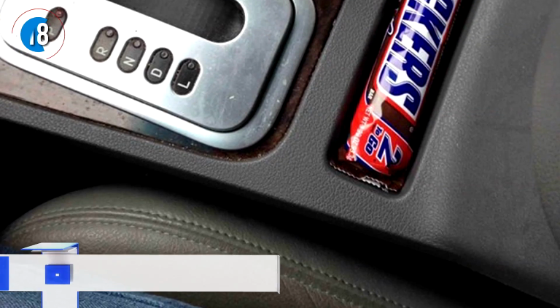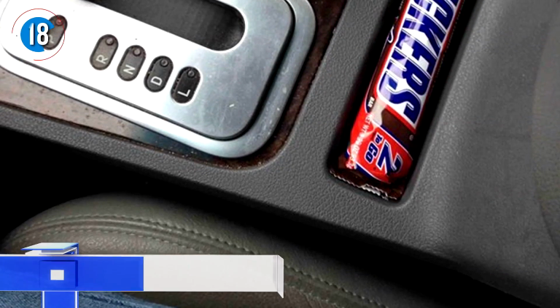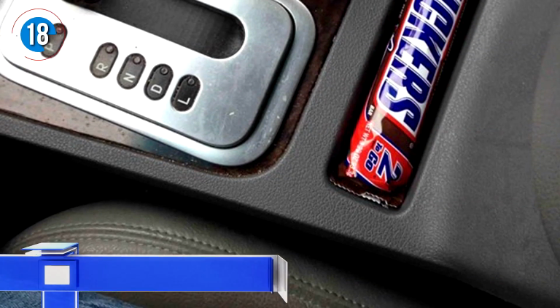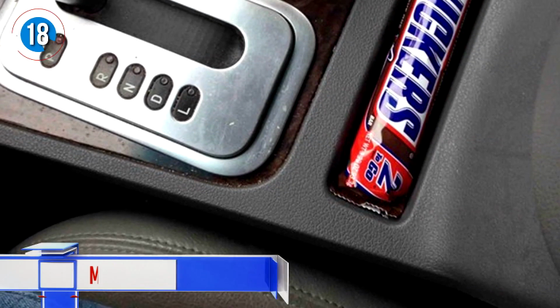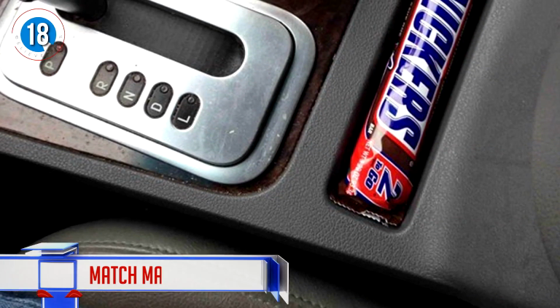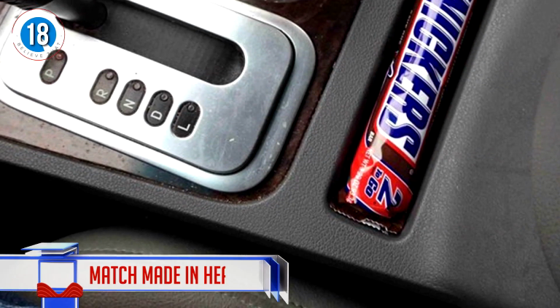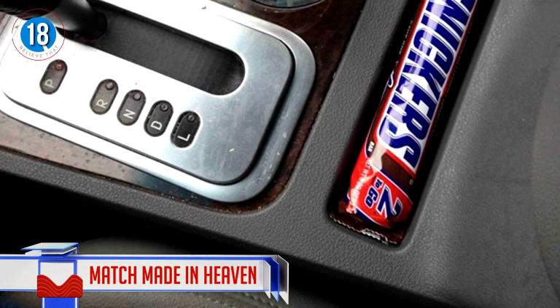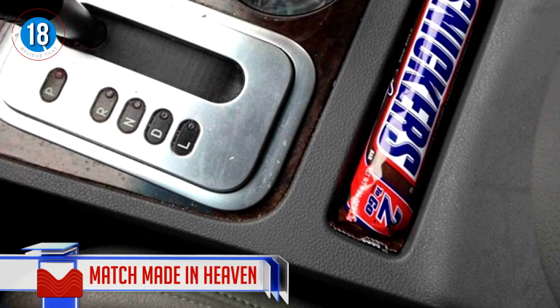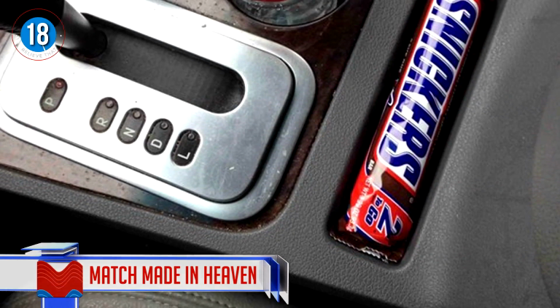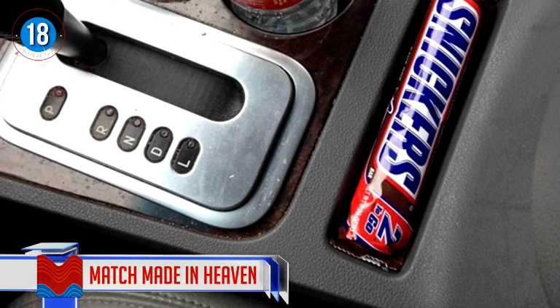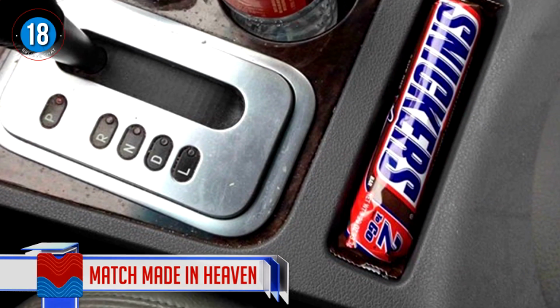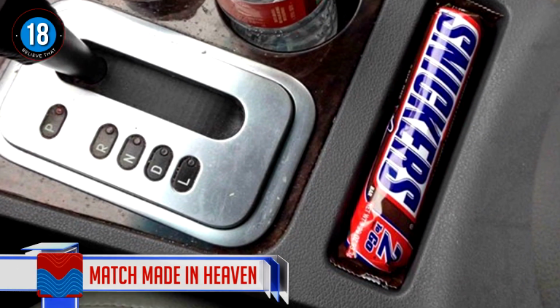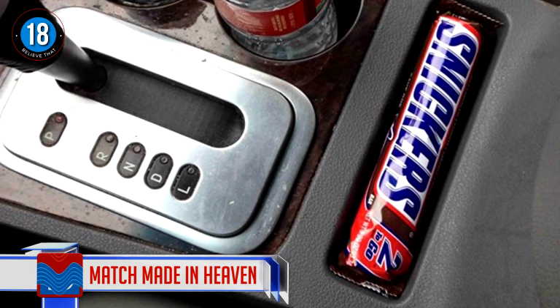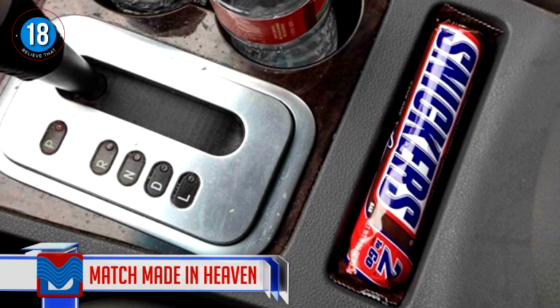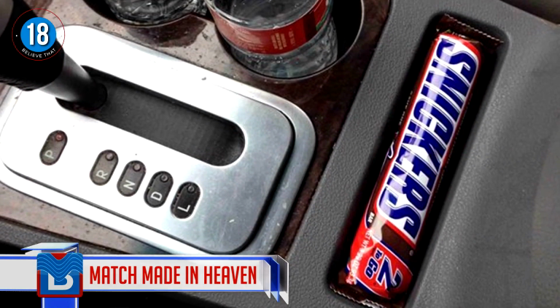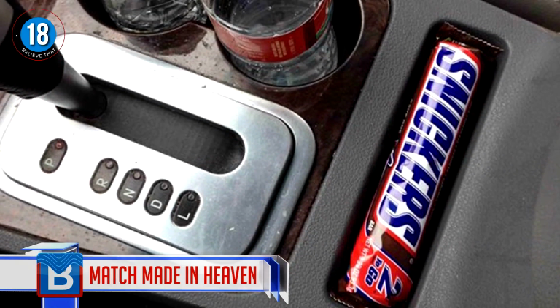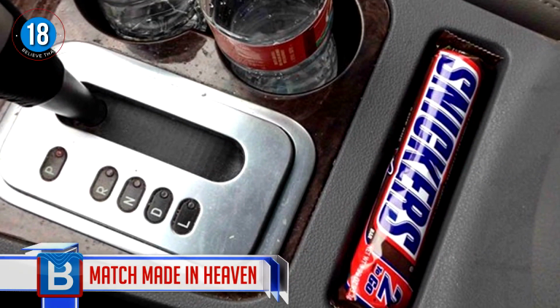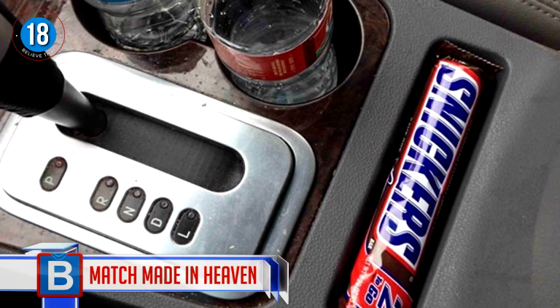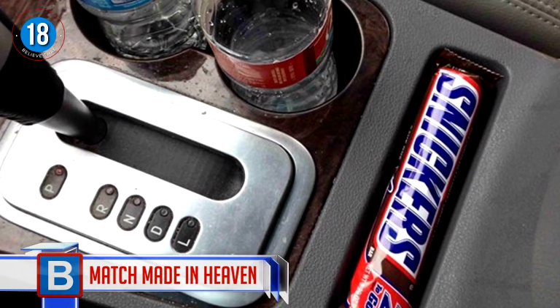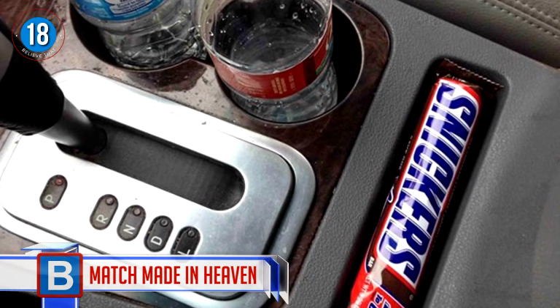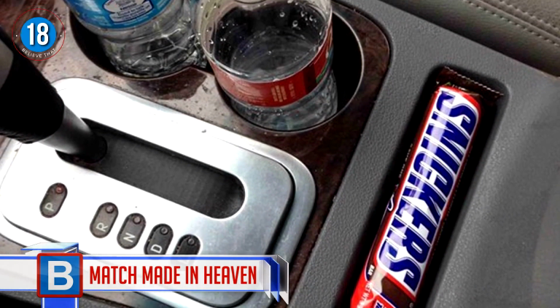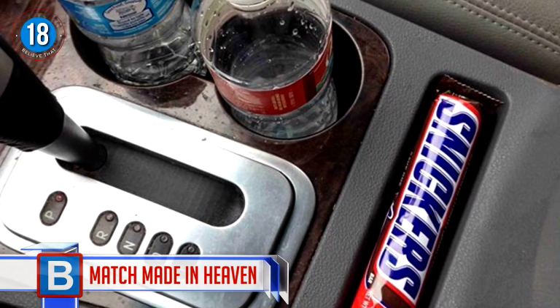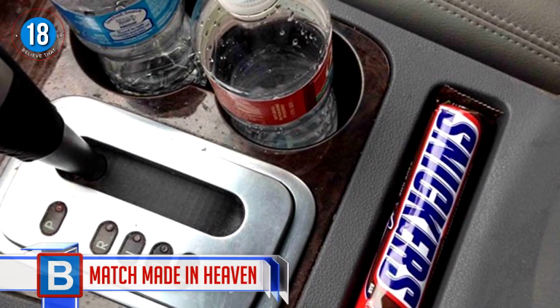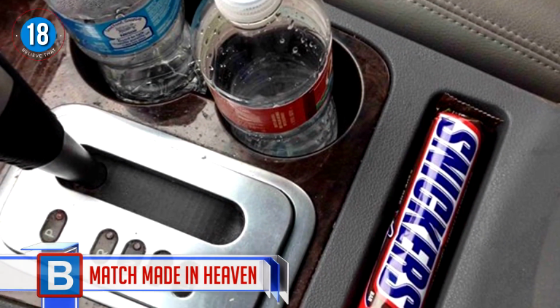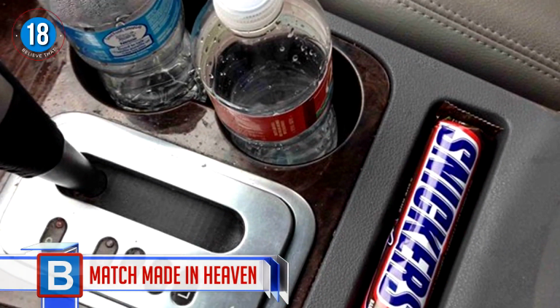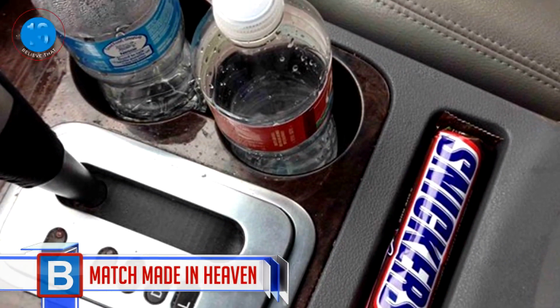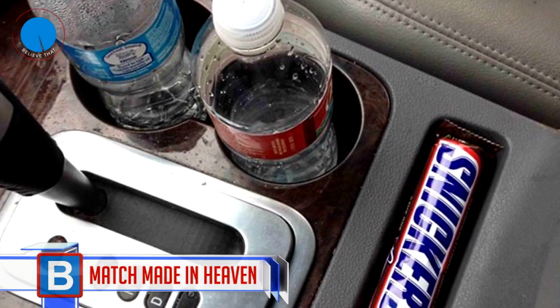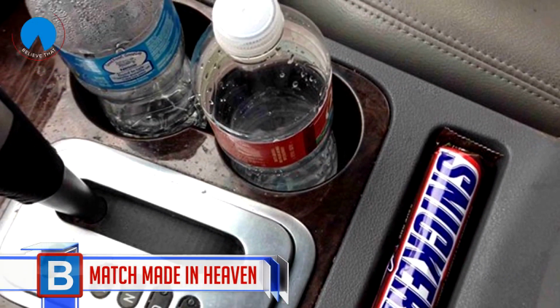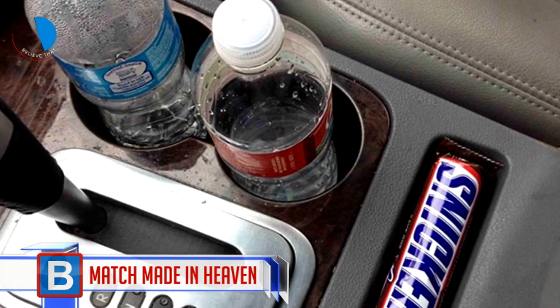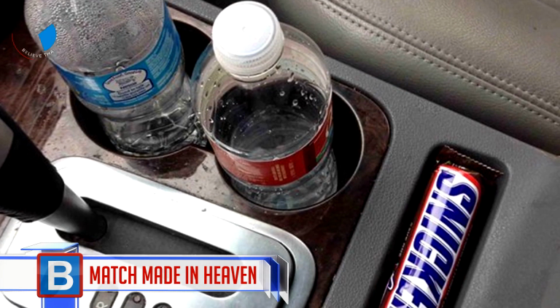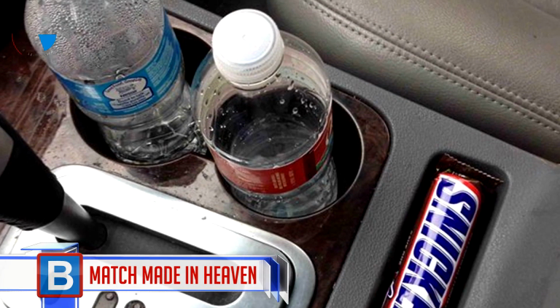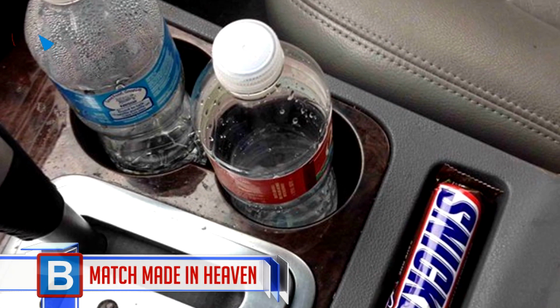Number 18: Match made in heaven. I think these slots should become standard in all vehicles.